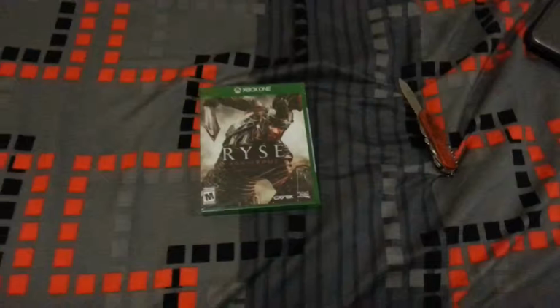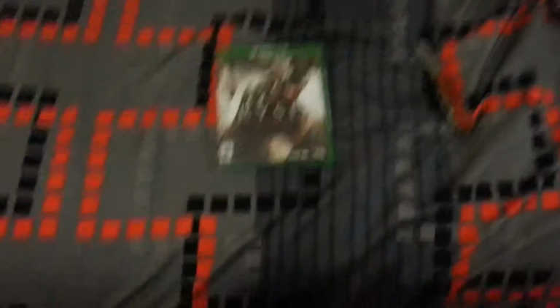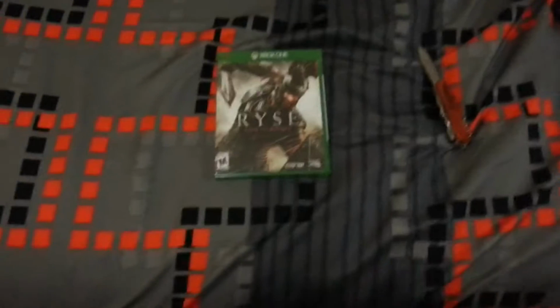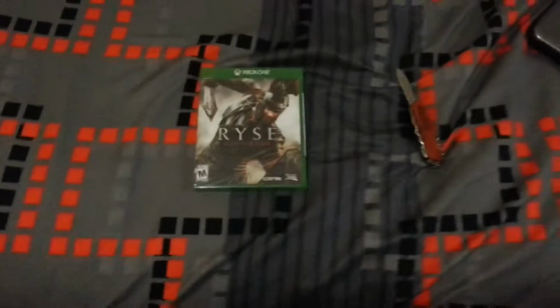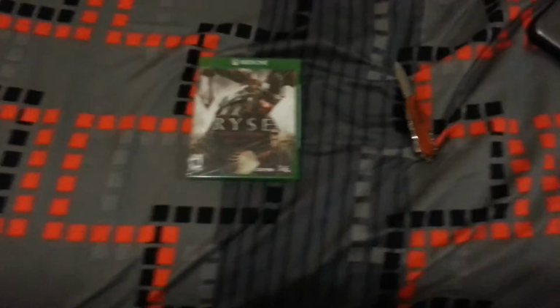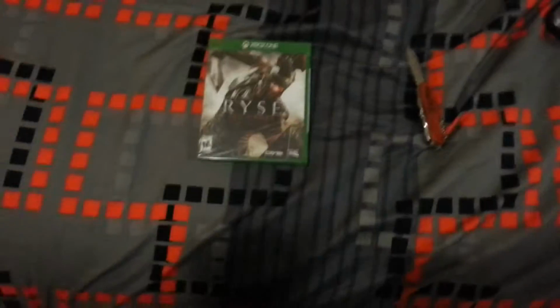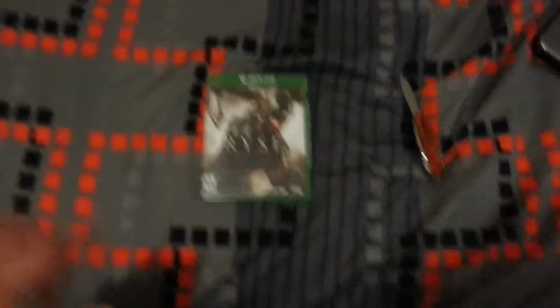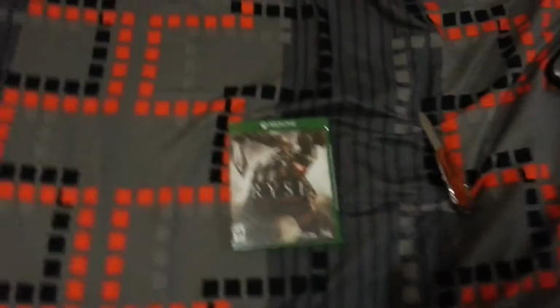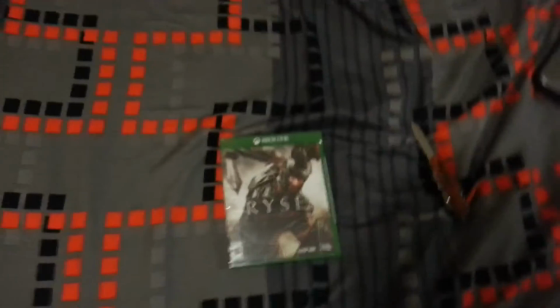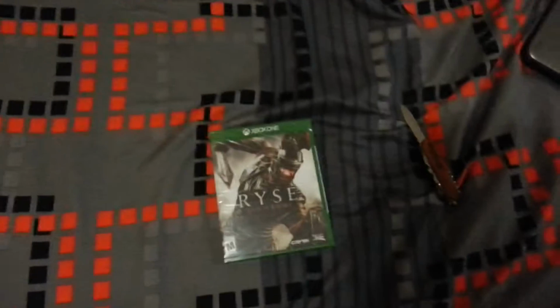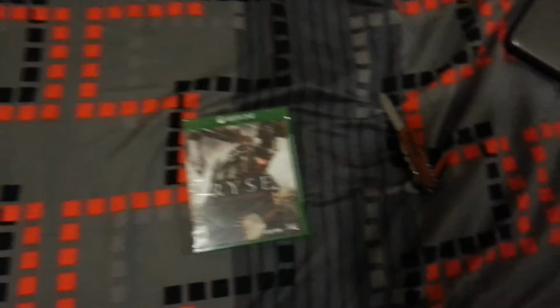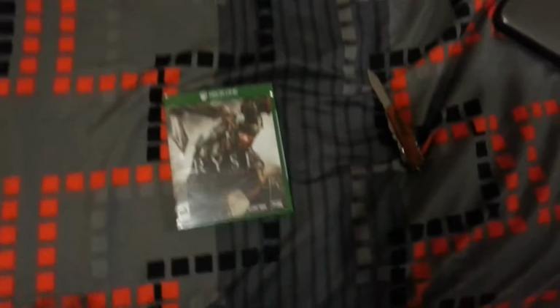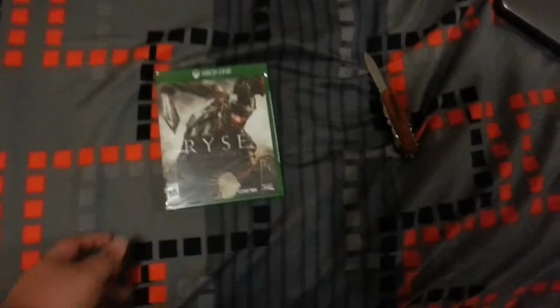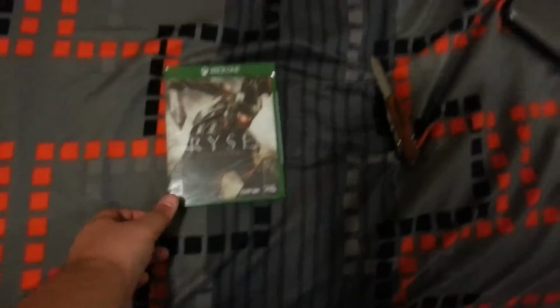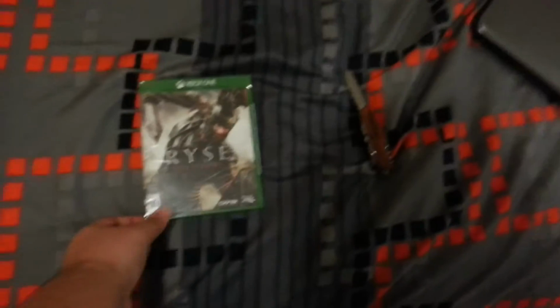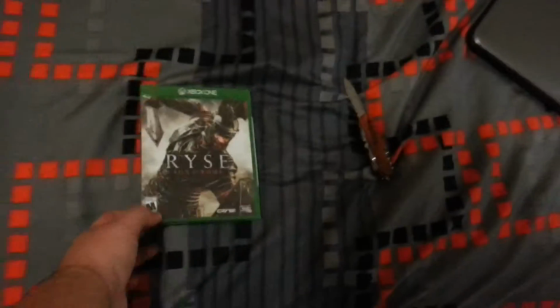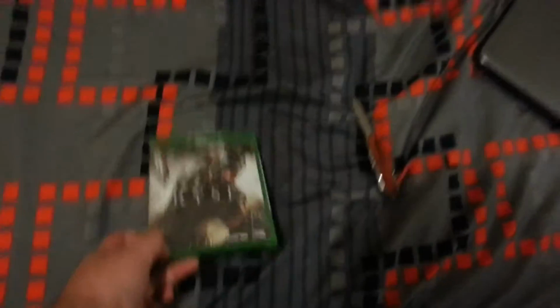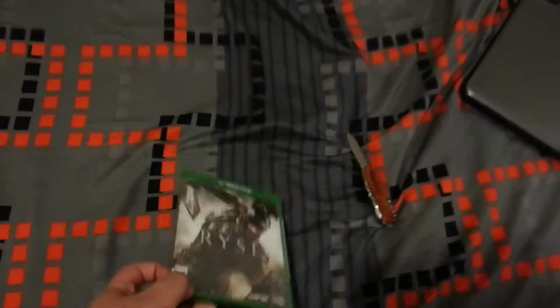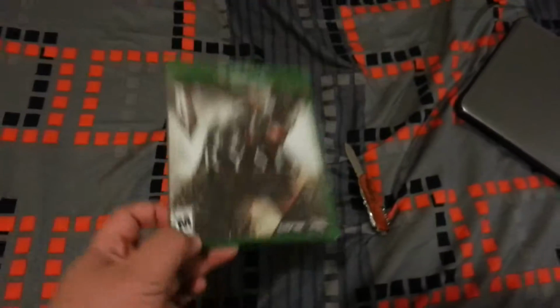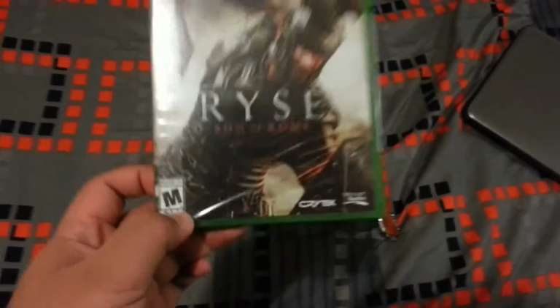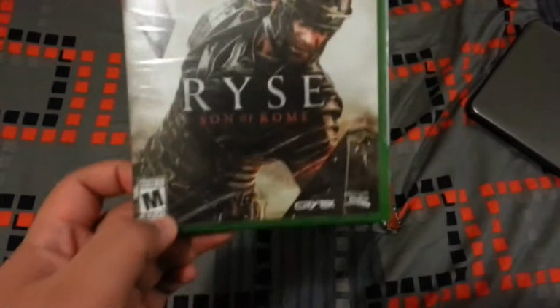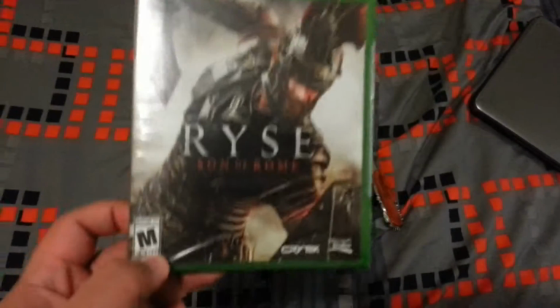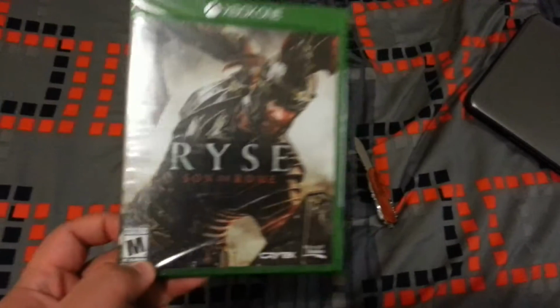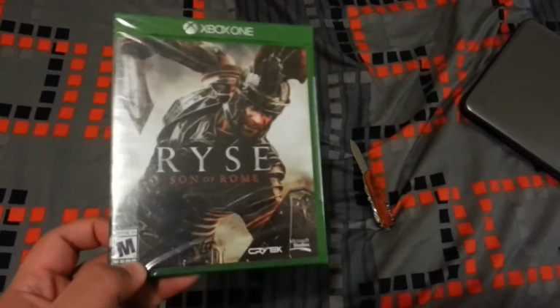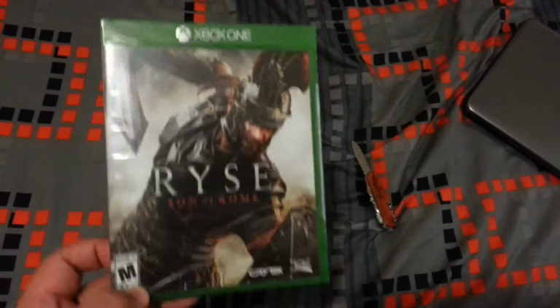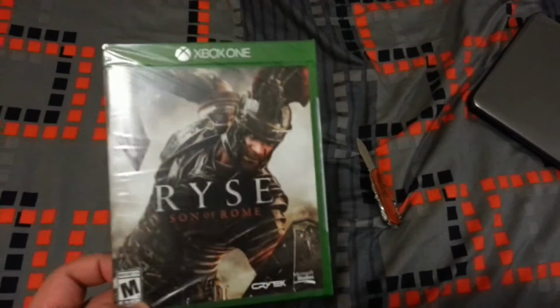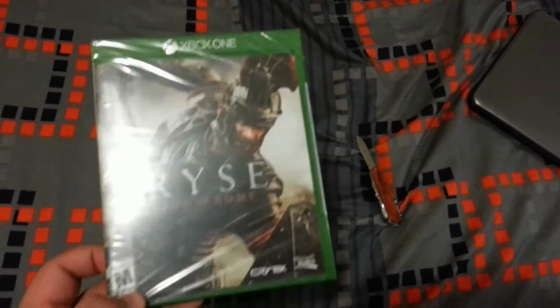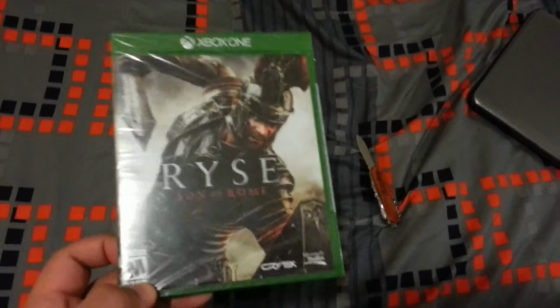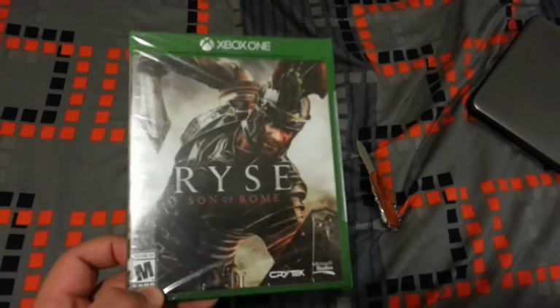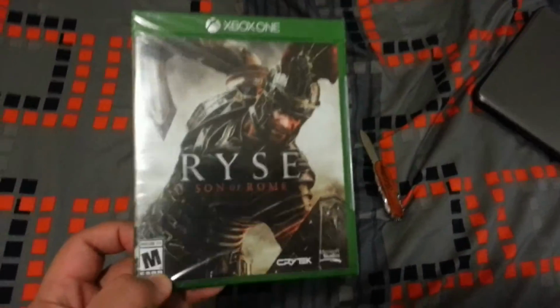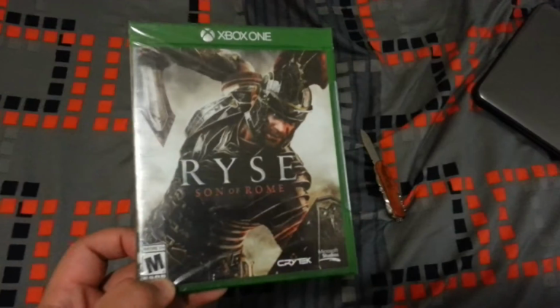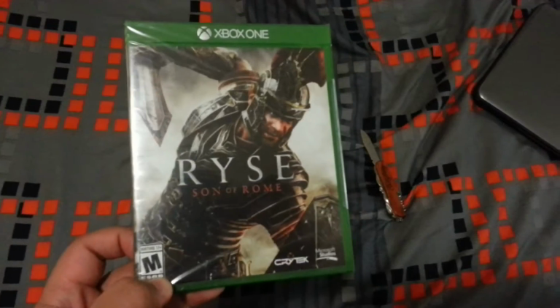What's up YouTube, Offenator here, and today I'll be unboxing Ryze: Son of Rome for the Xbox One.